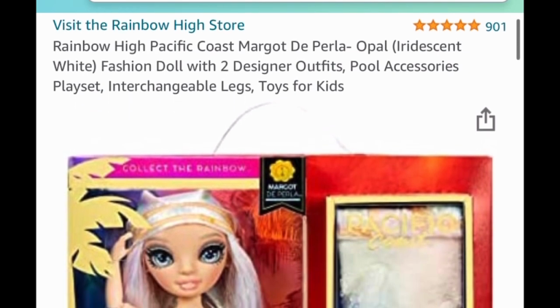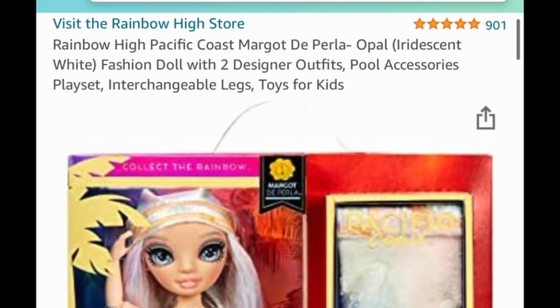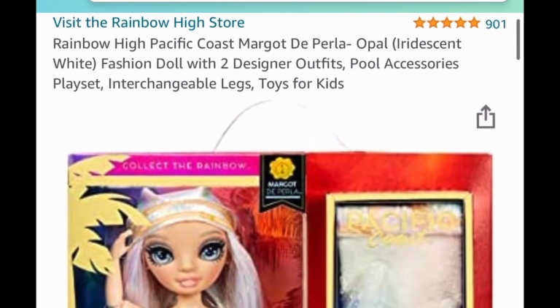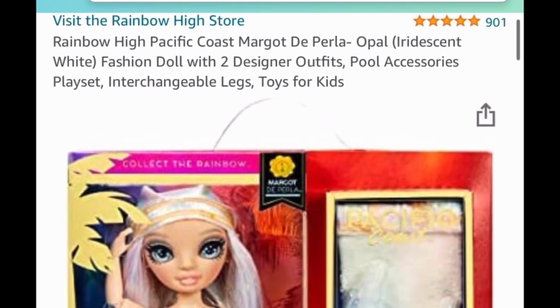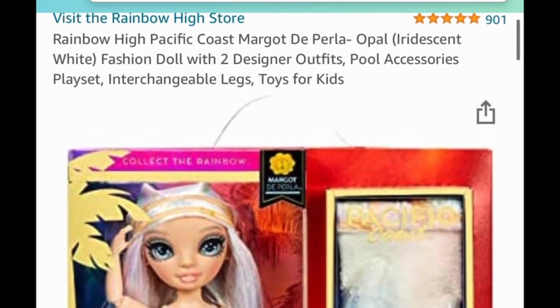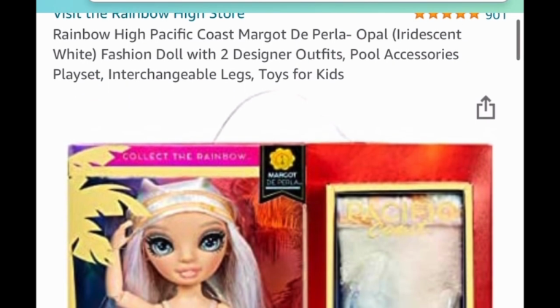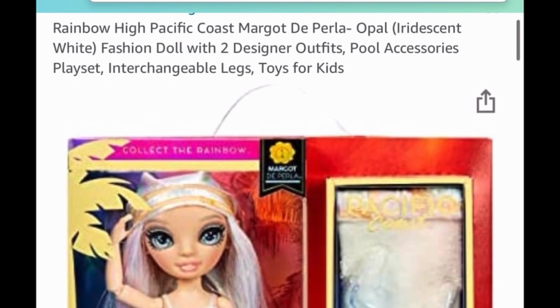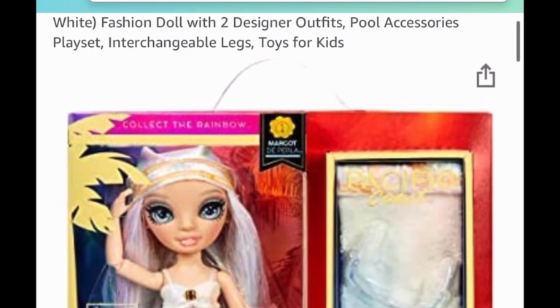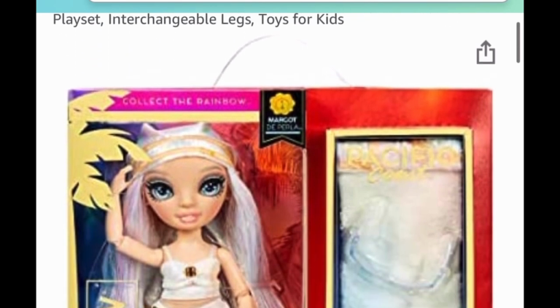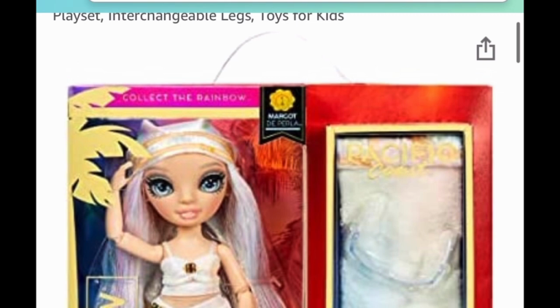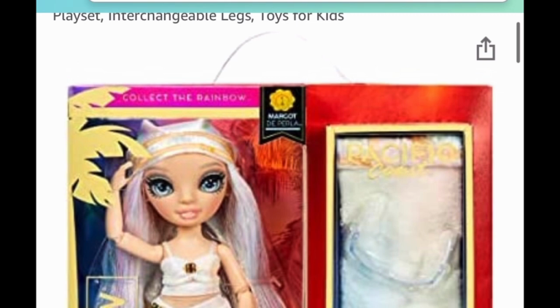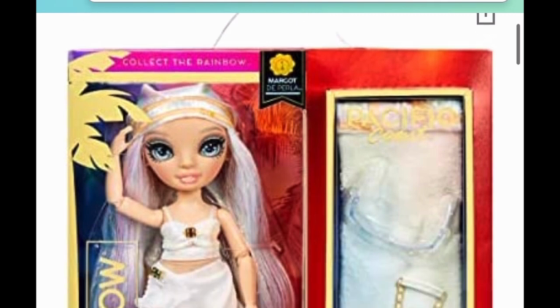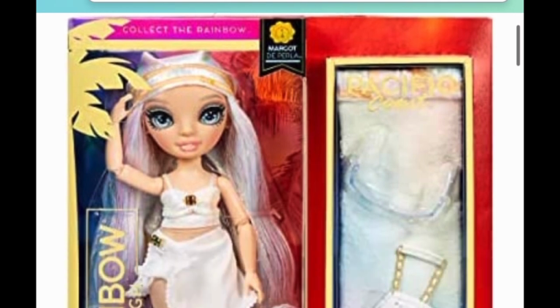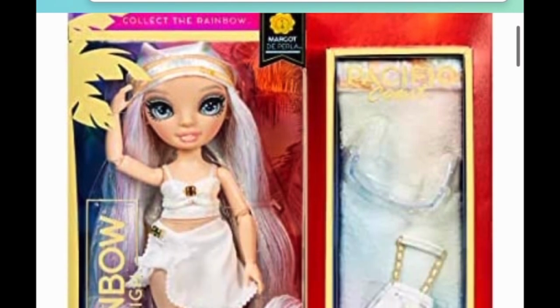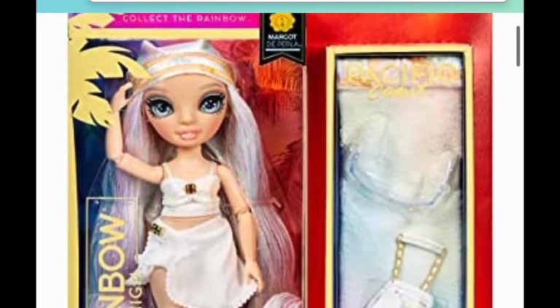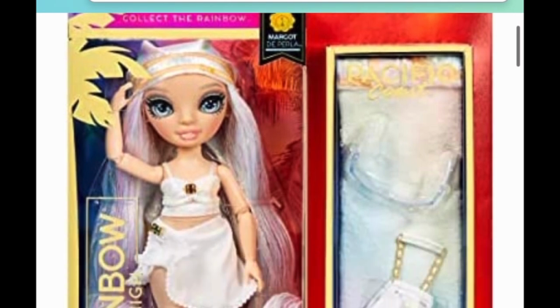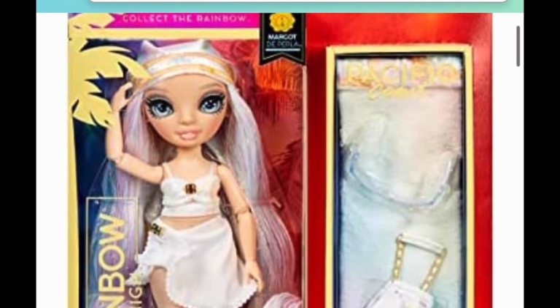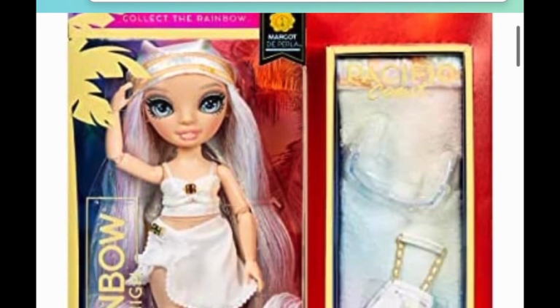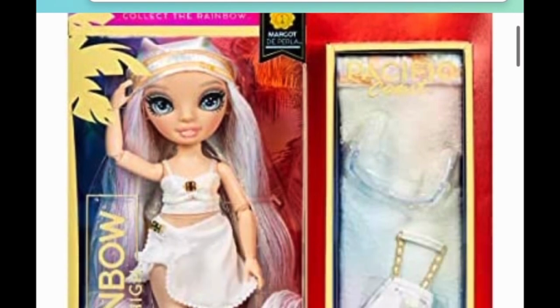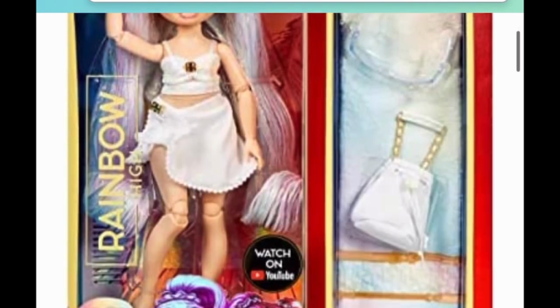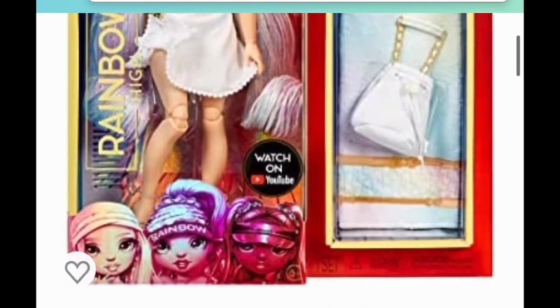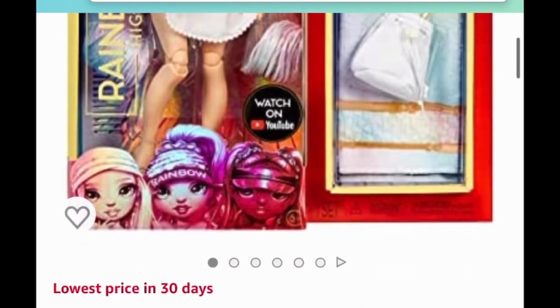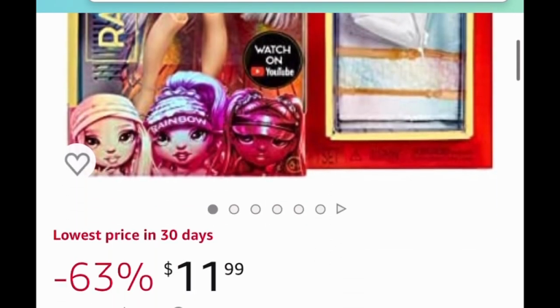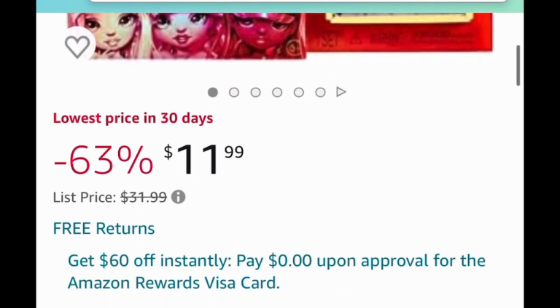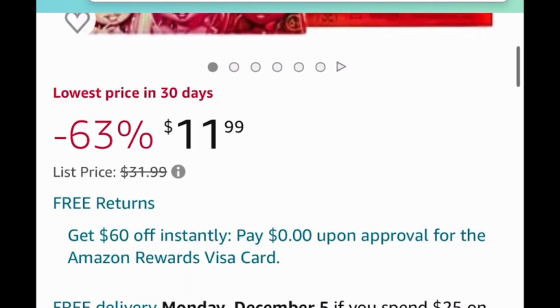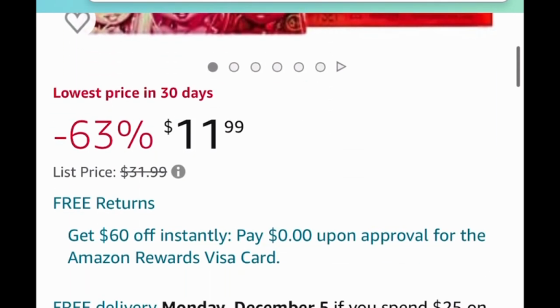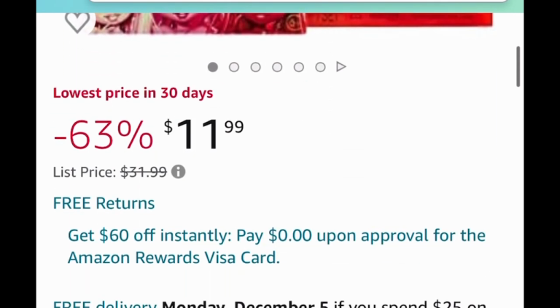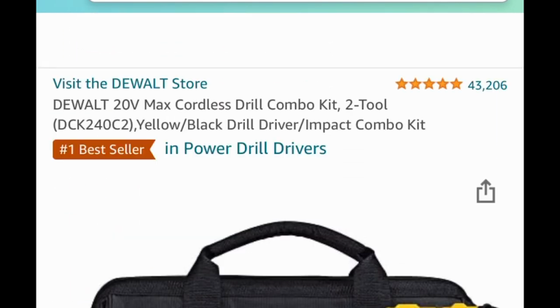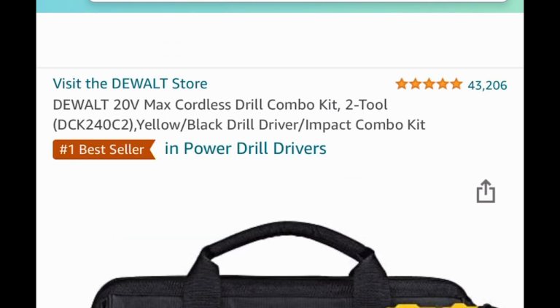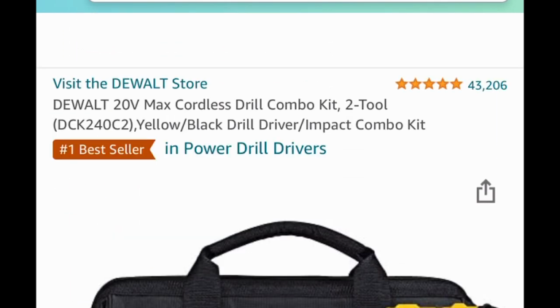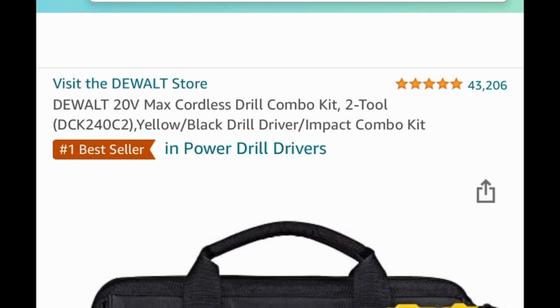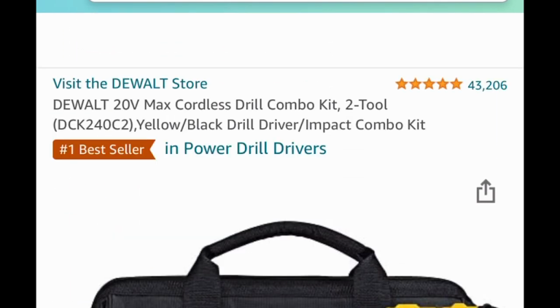This next one is a toy — it's the Rainbow High Pacific Coastal, and it comes with the cute little outfits. This is just a price drop down to $11.99.